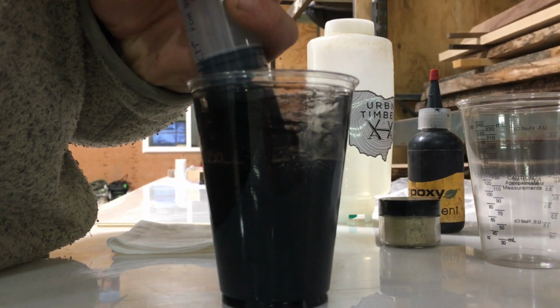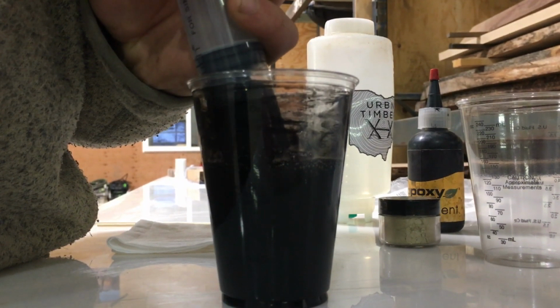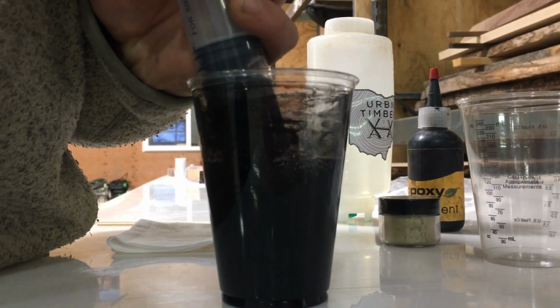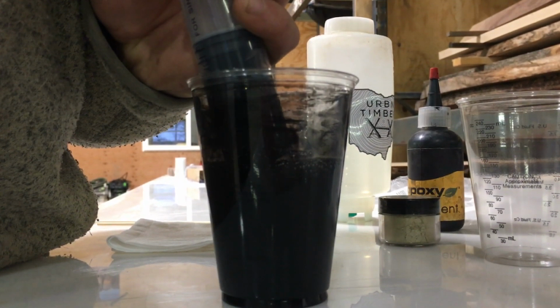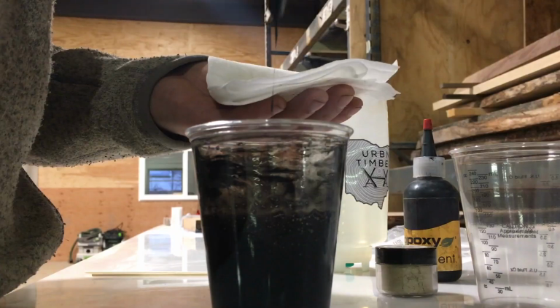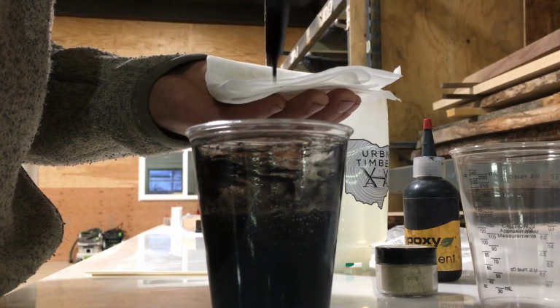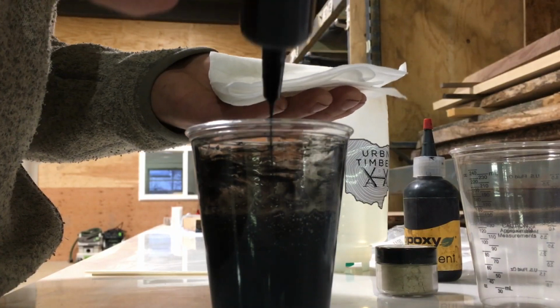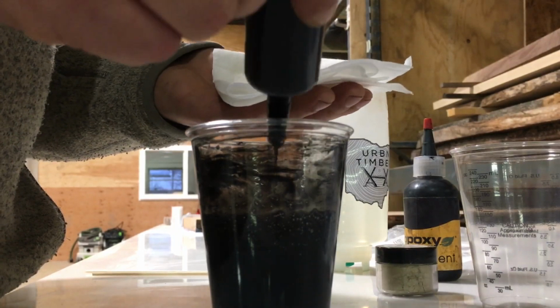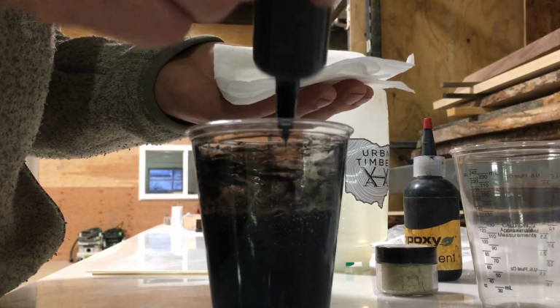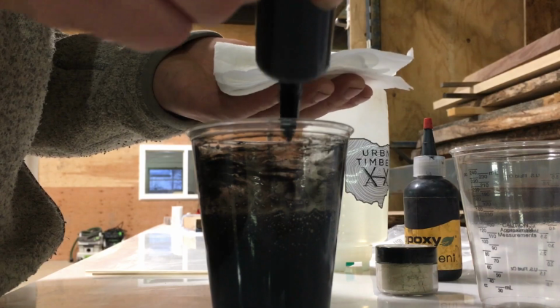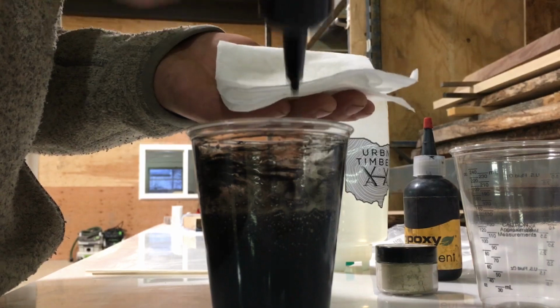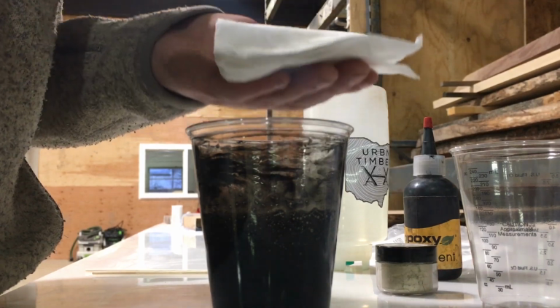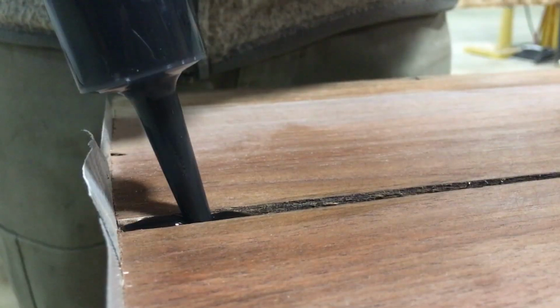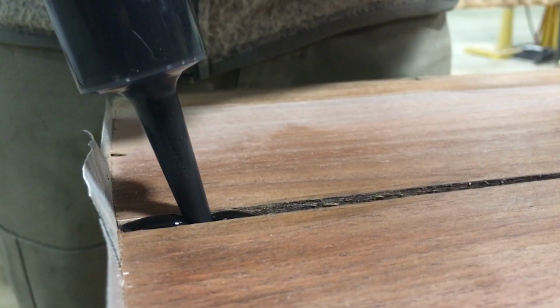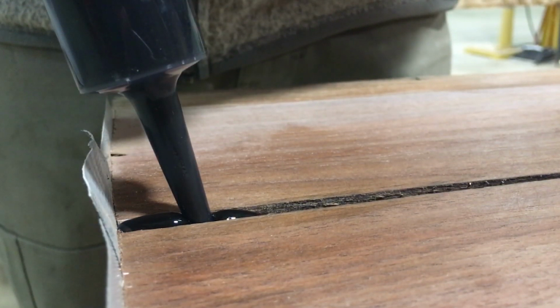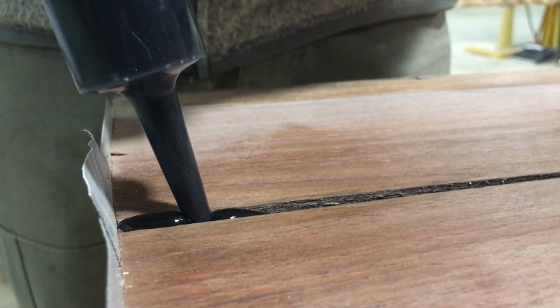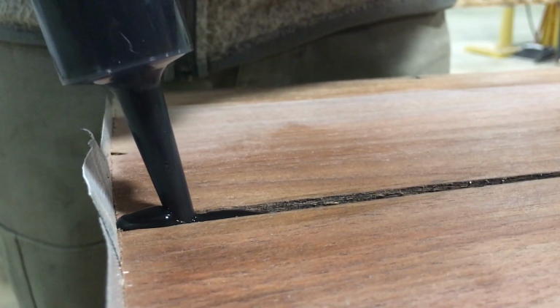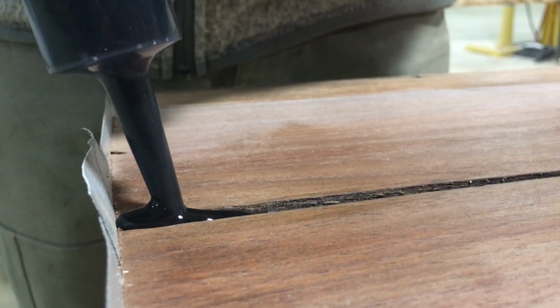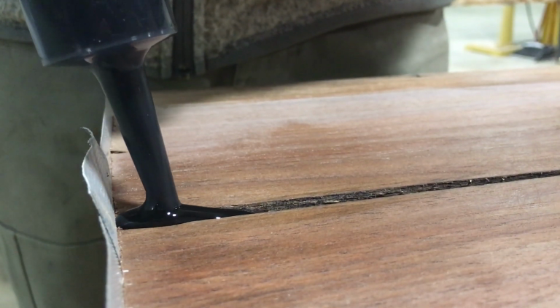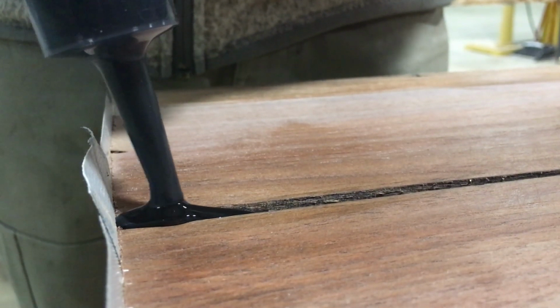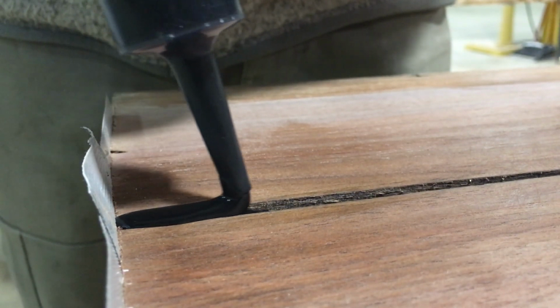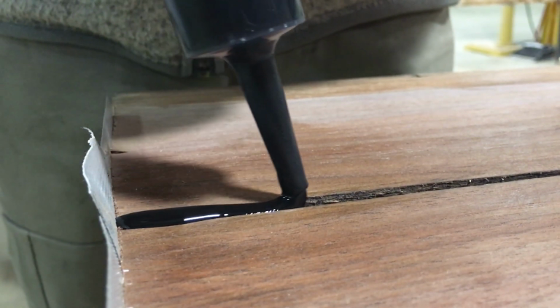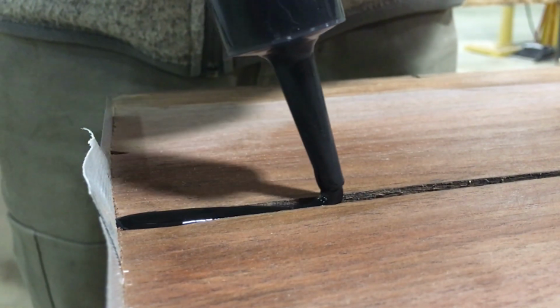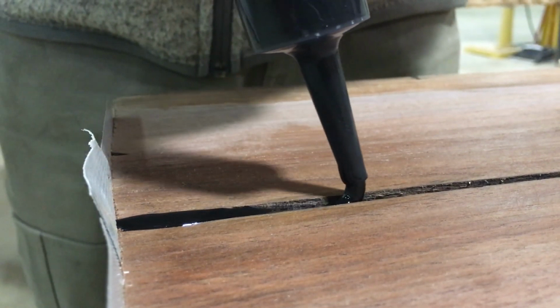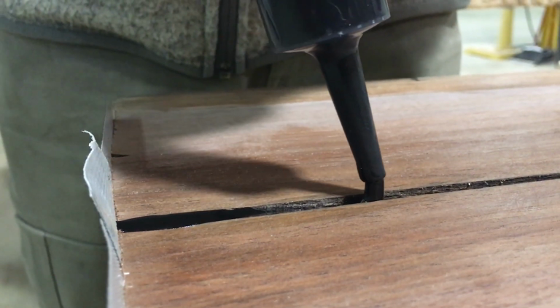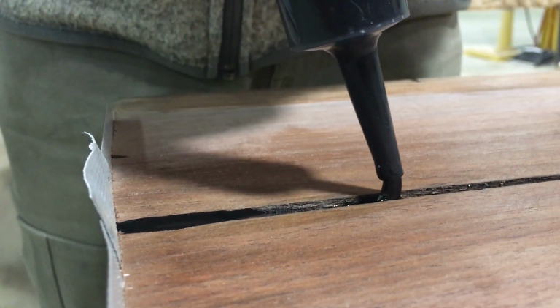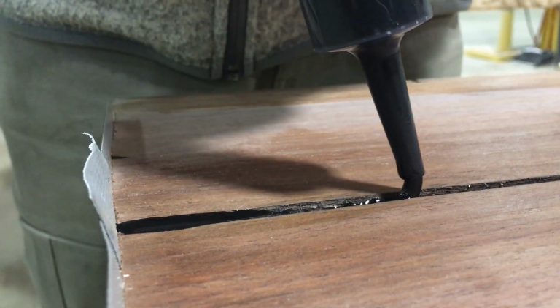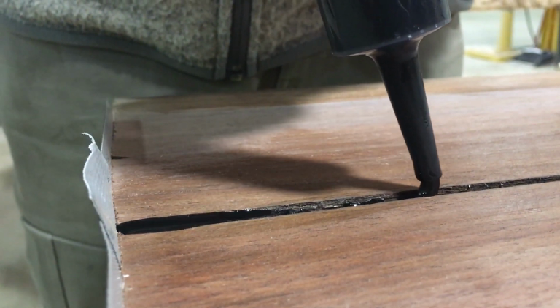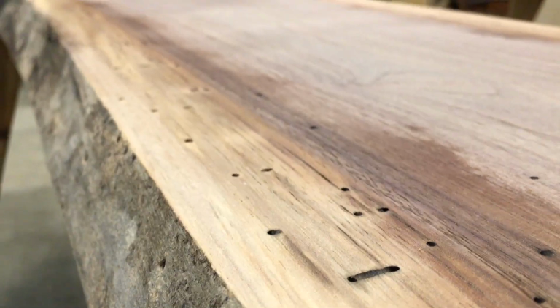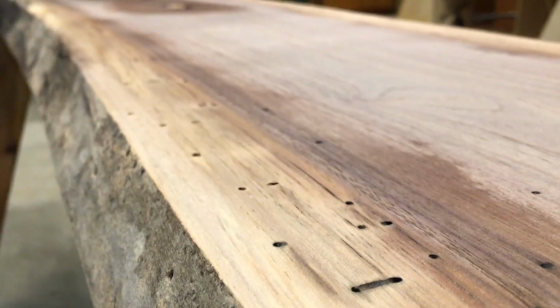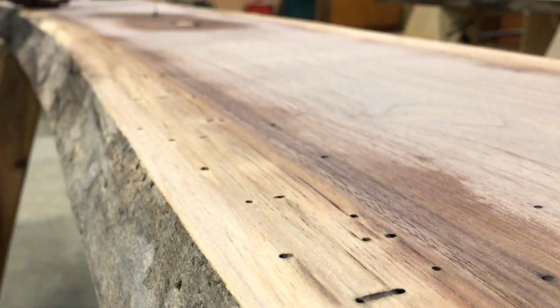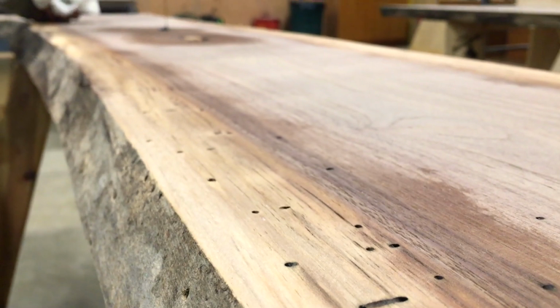This resin is great to fill small voids, such as cracks, bug holes, and small imperfections from previous larger pours.